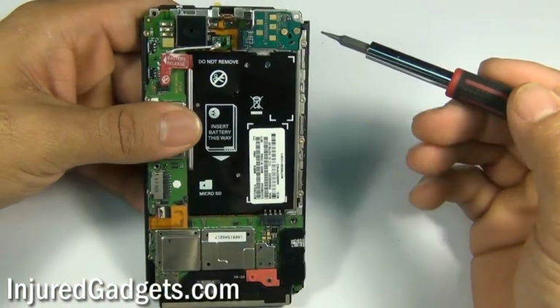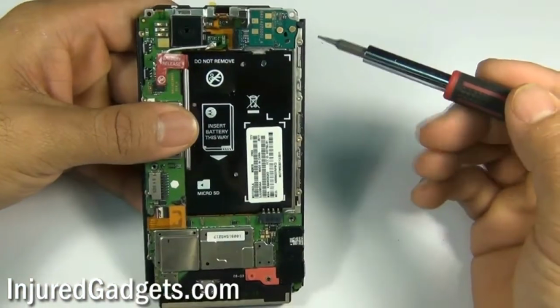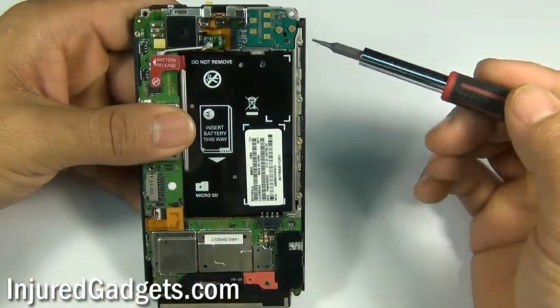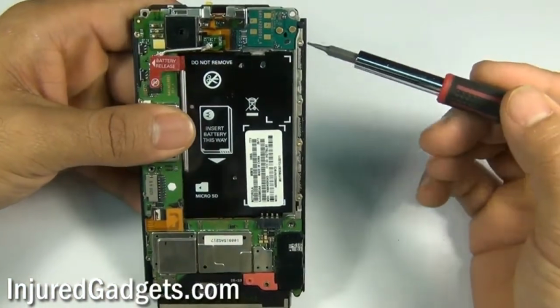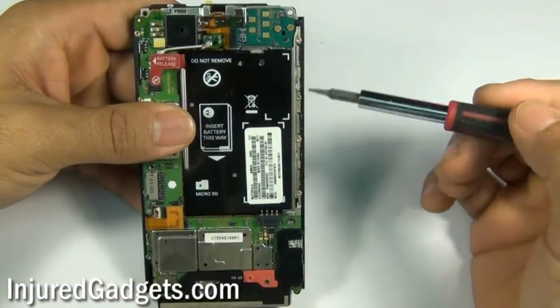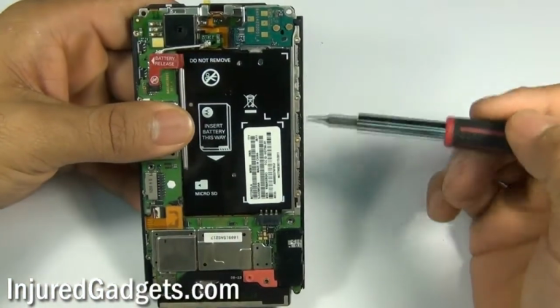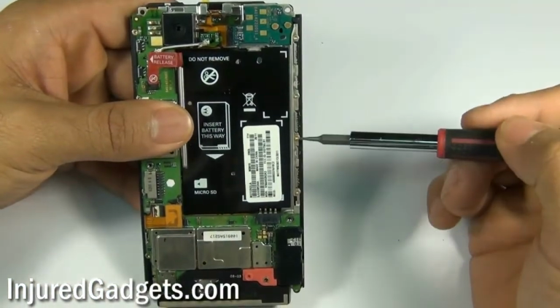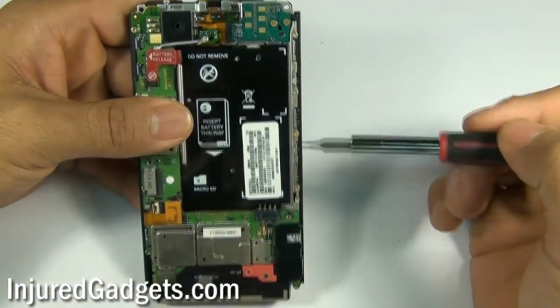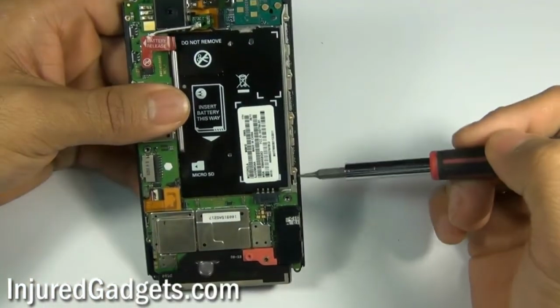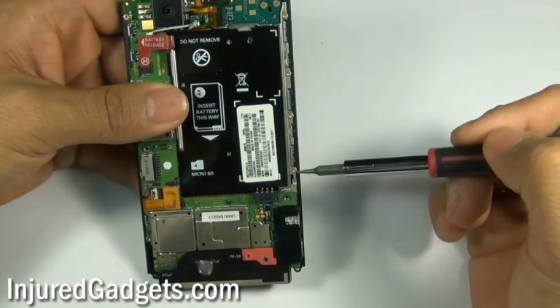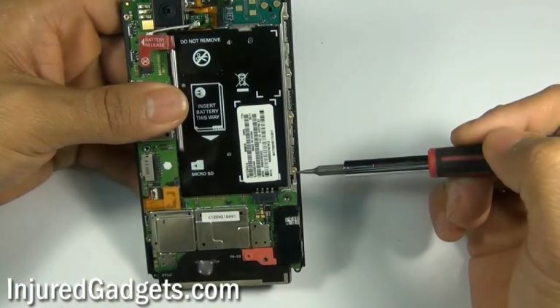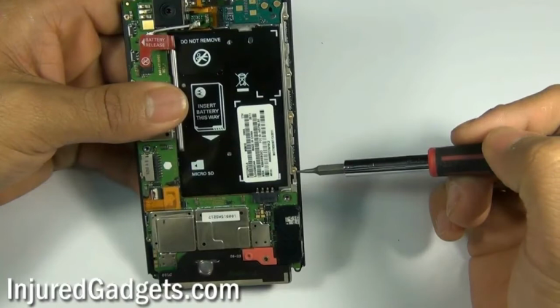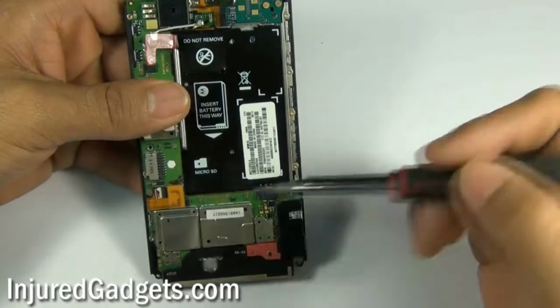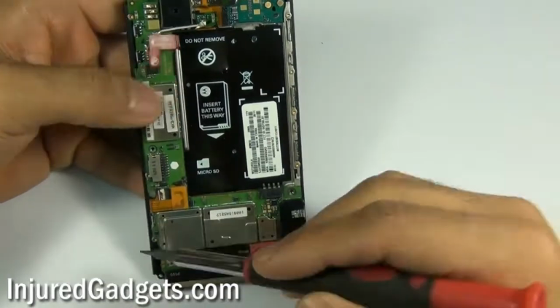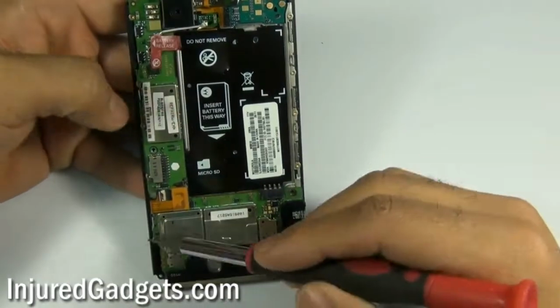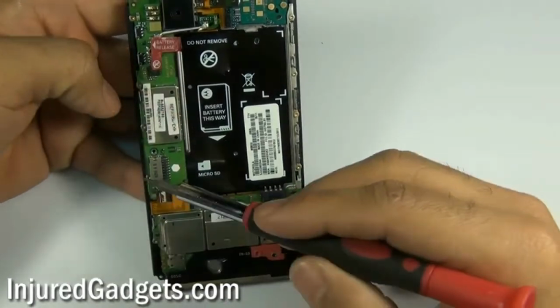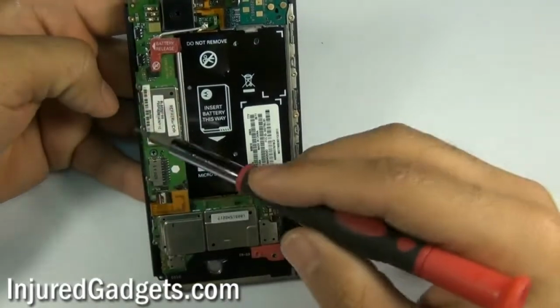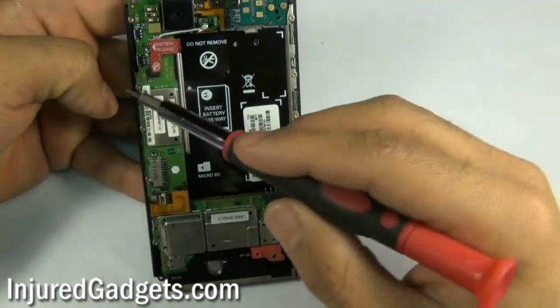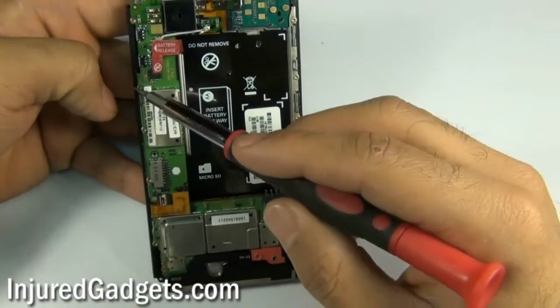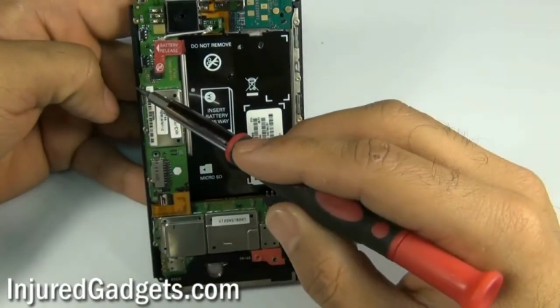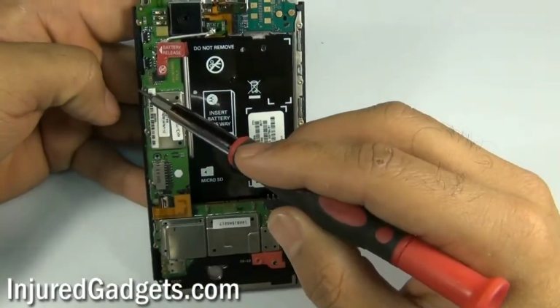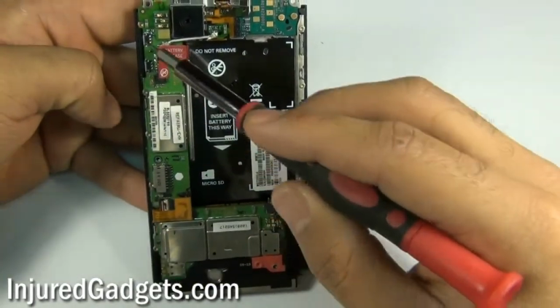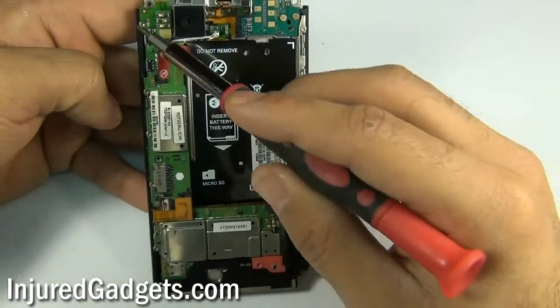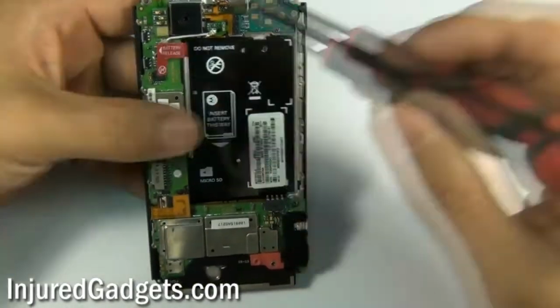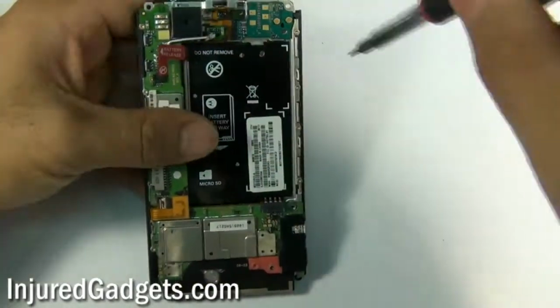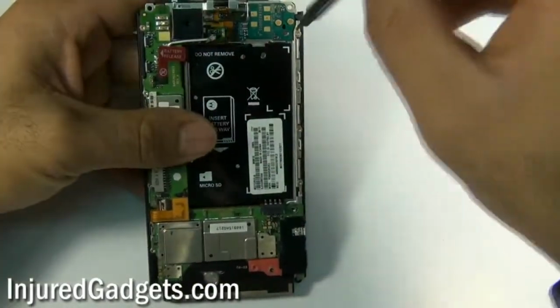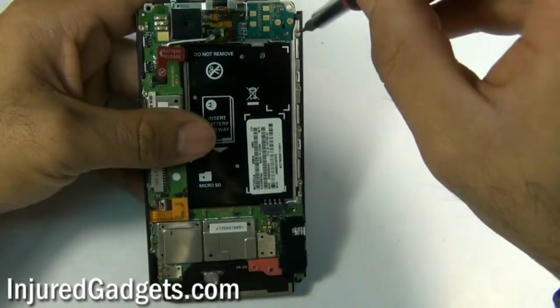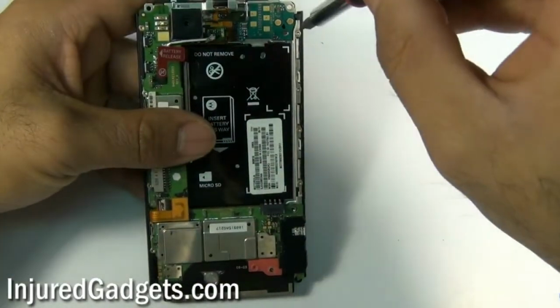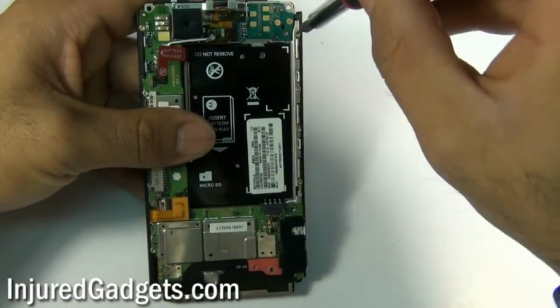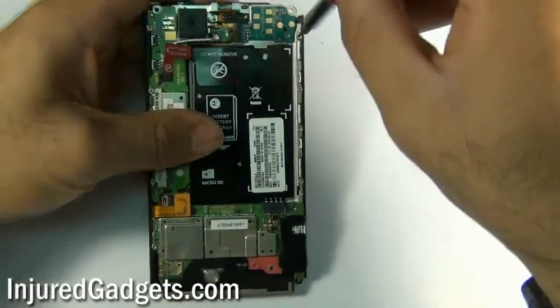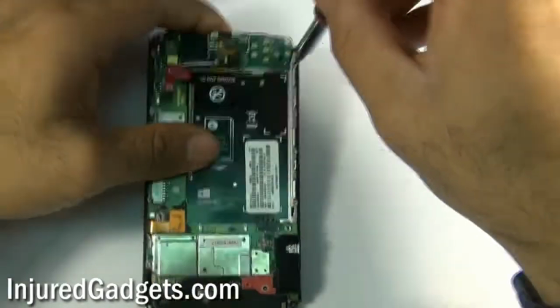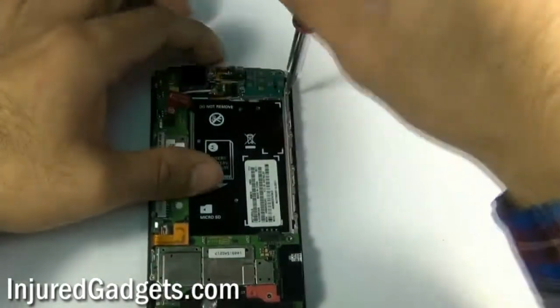Next, using a Torx 3 screwdriver, you will need to remove the following nine screws from the phone.